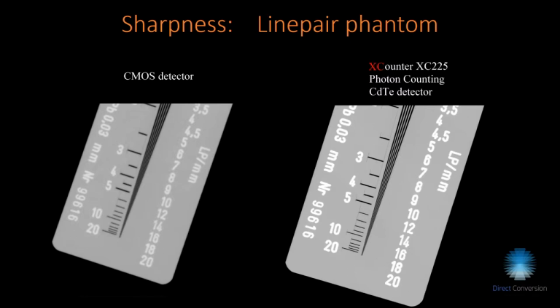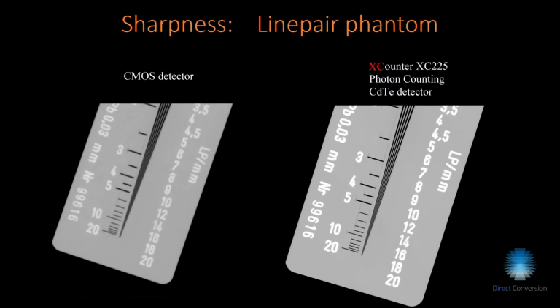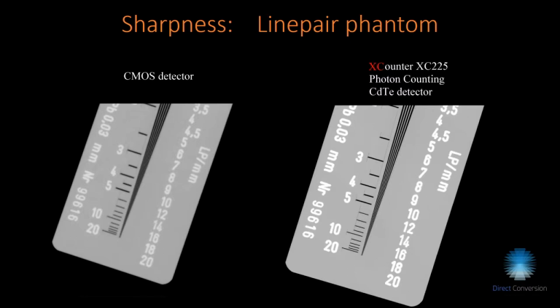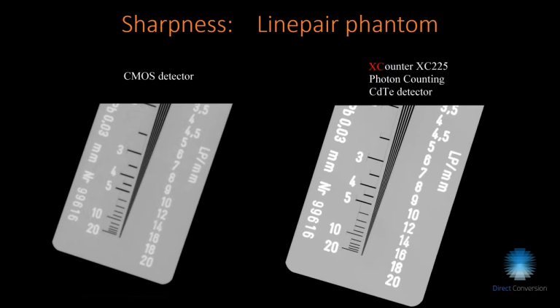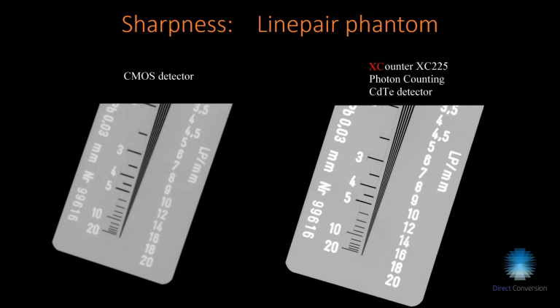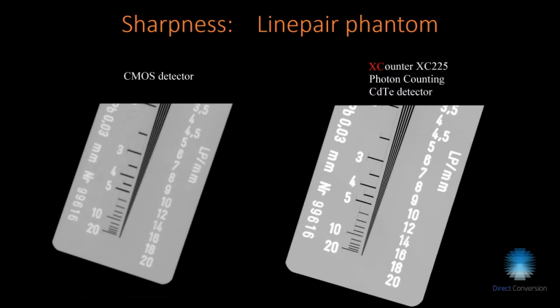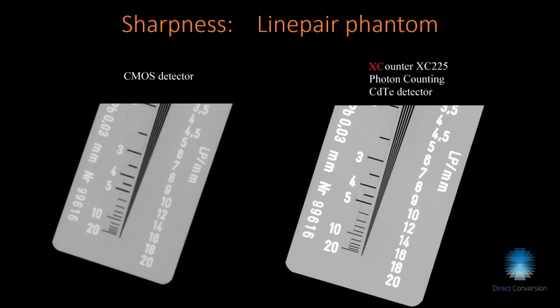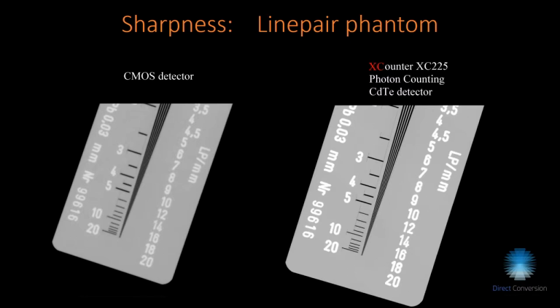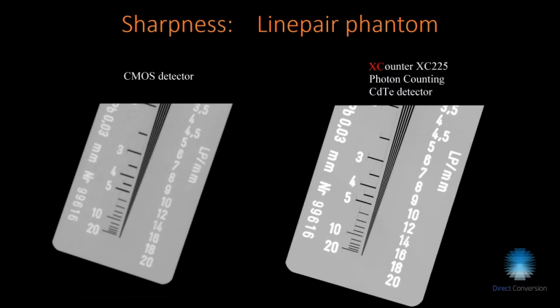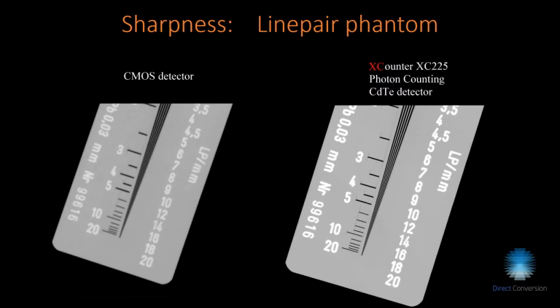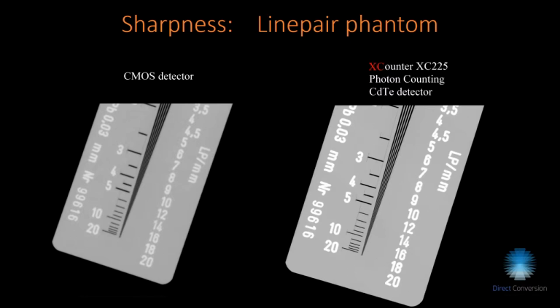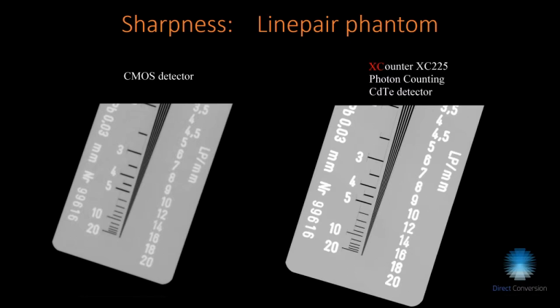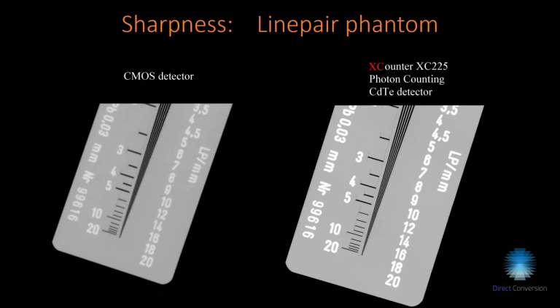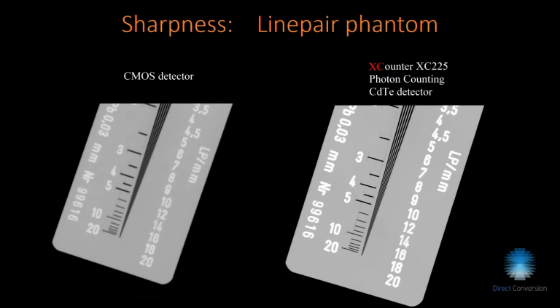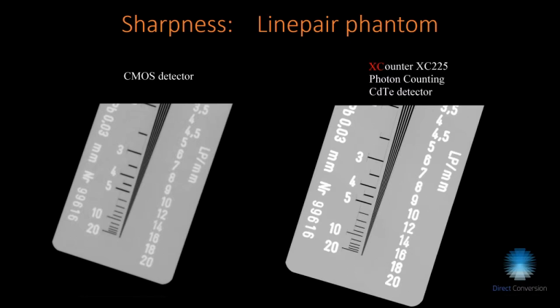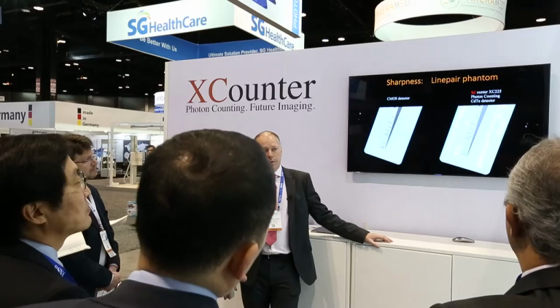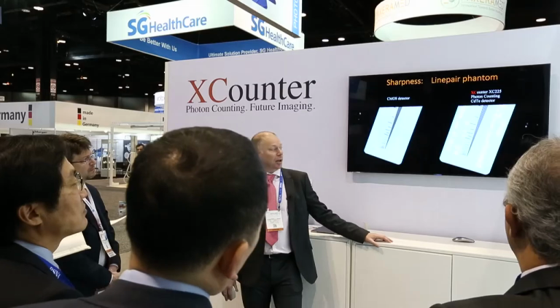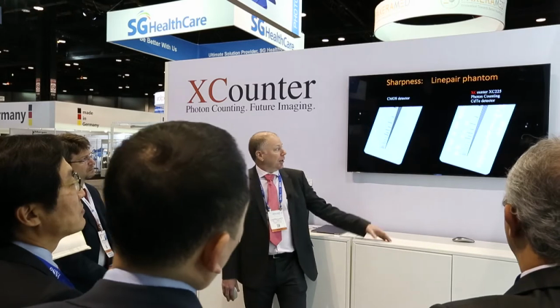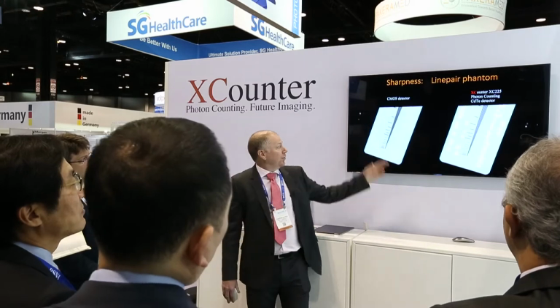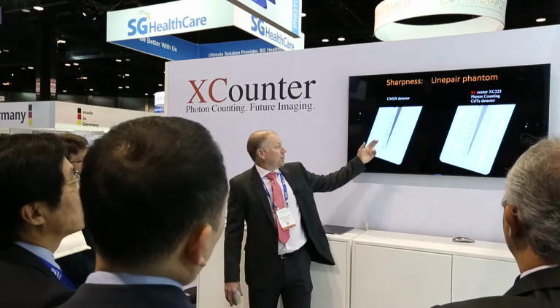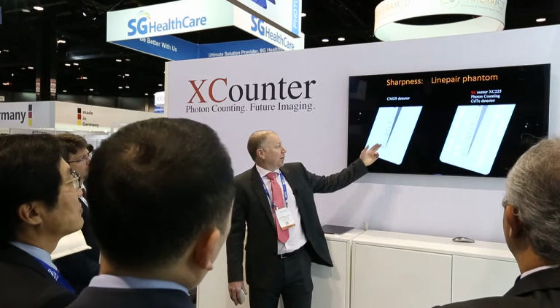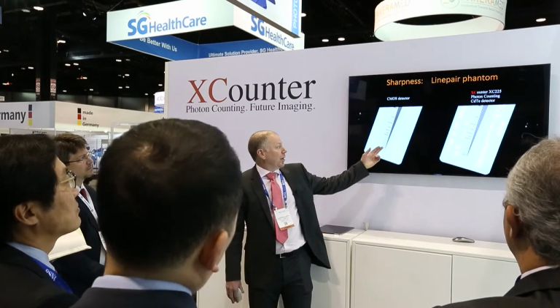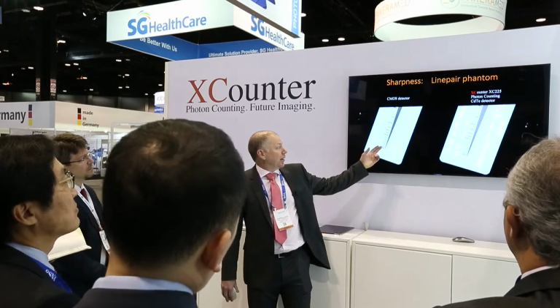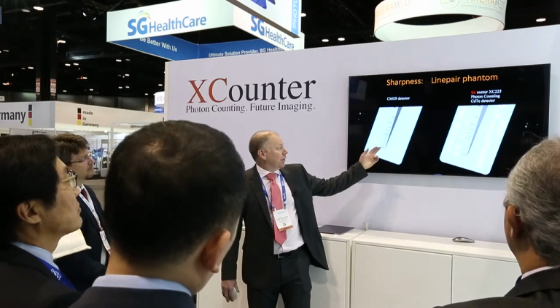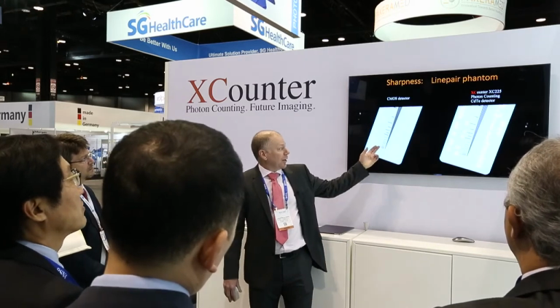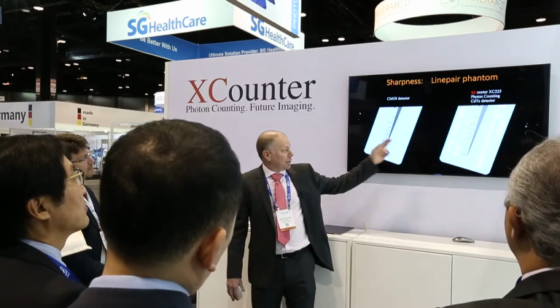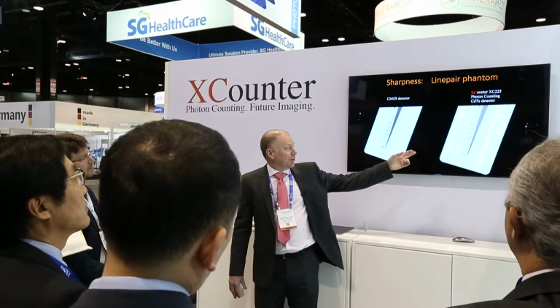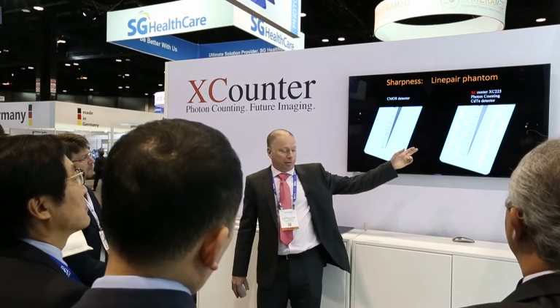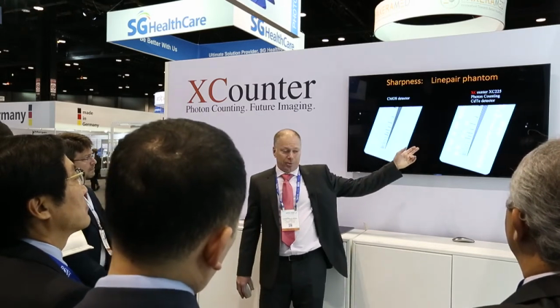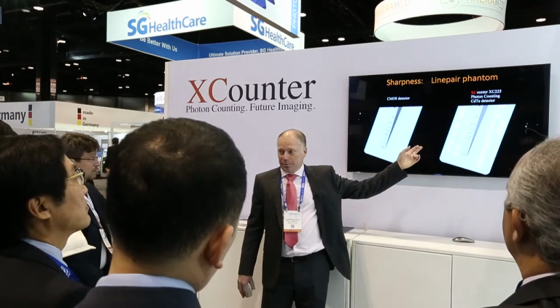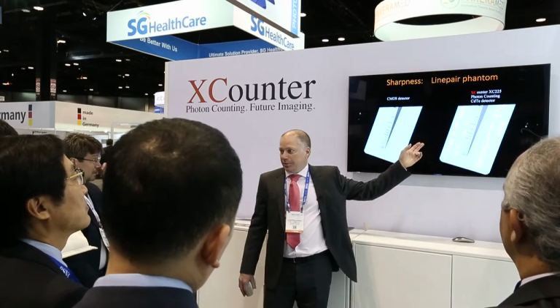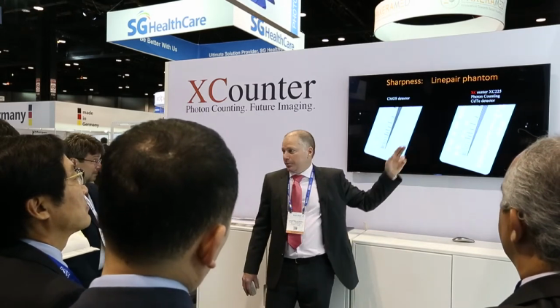This is a 75 micron detector, and this is a 100 micron detector.